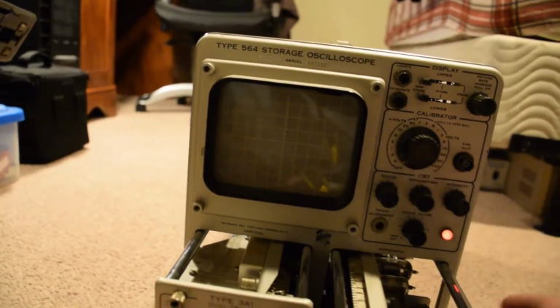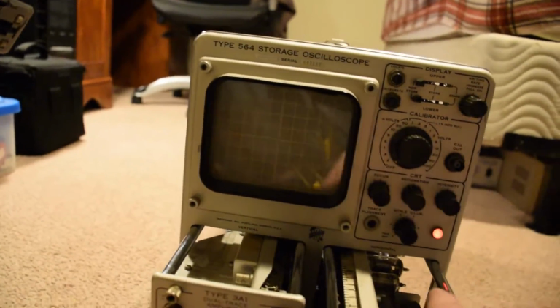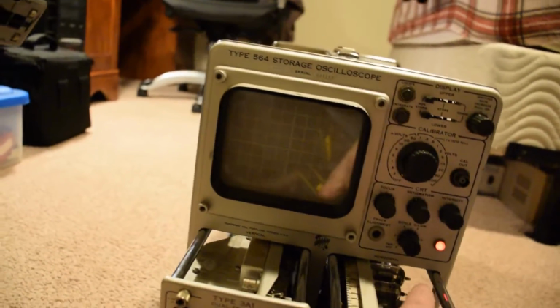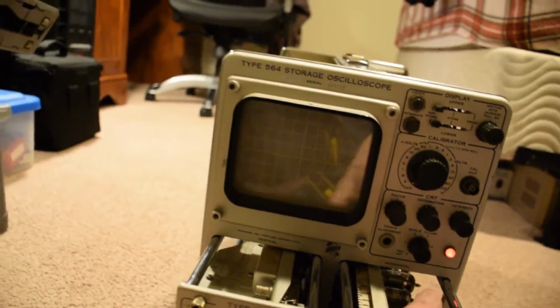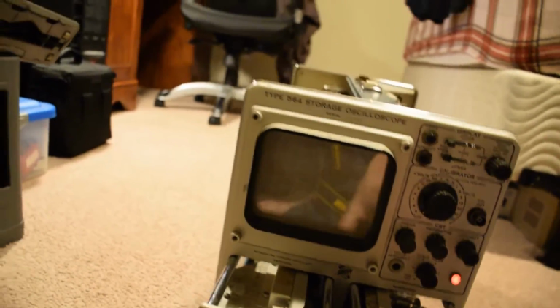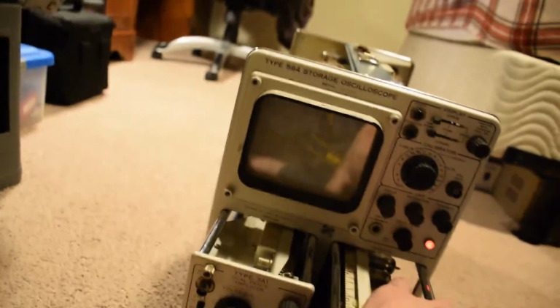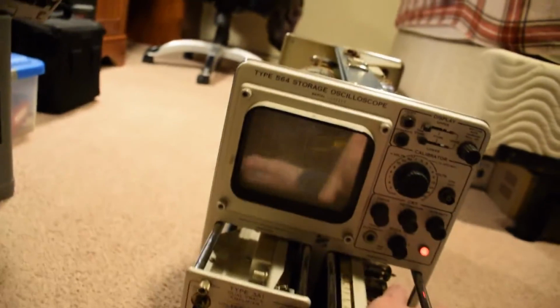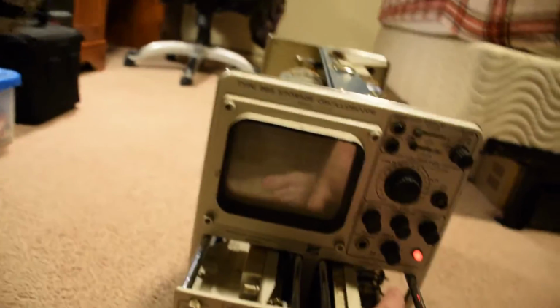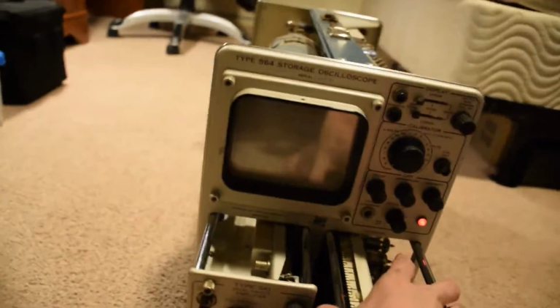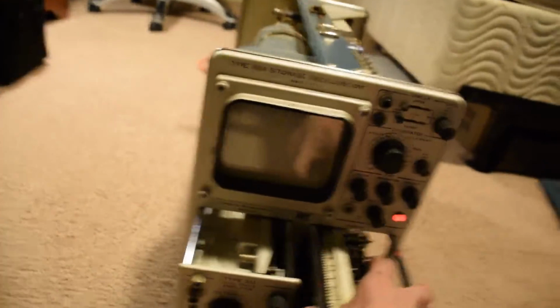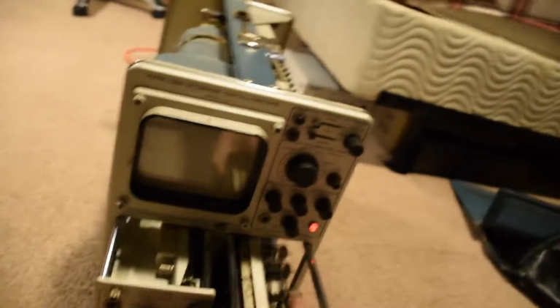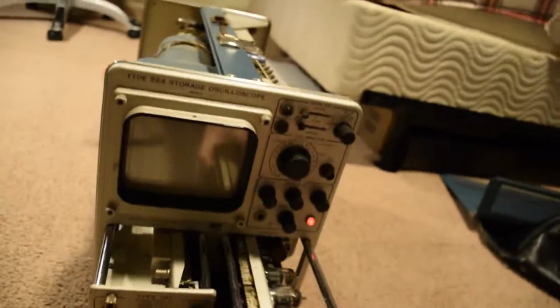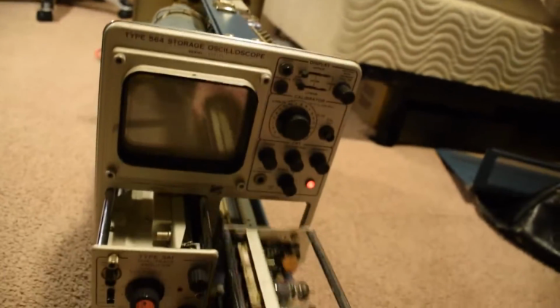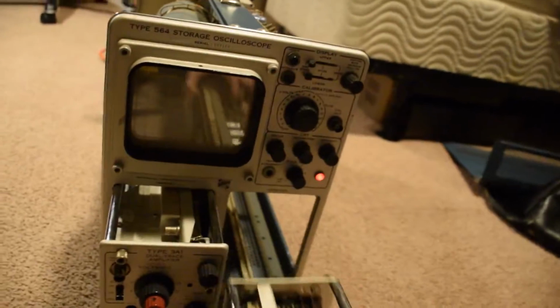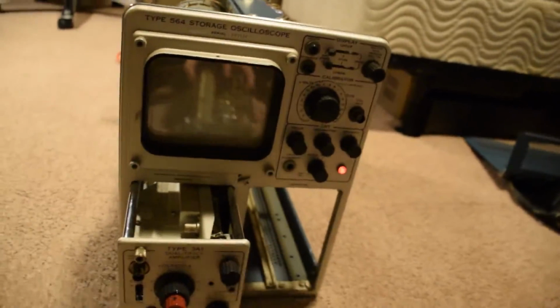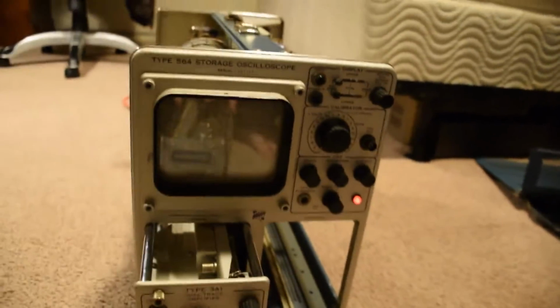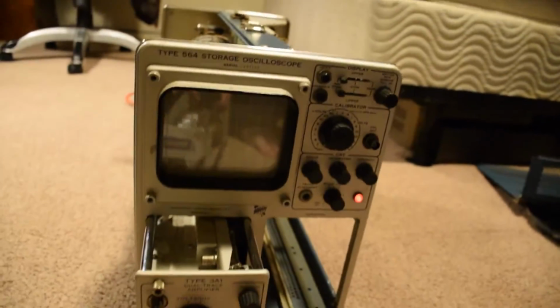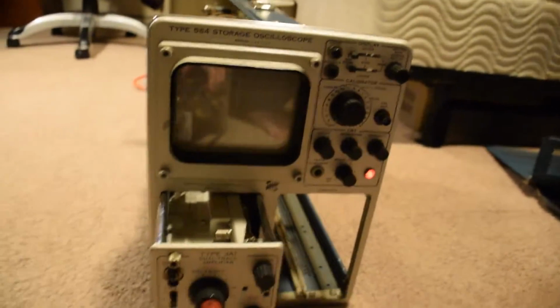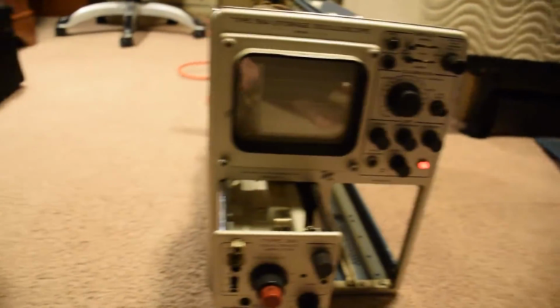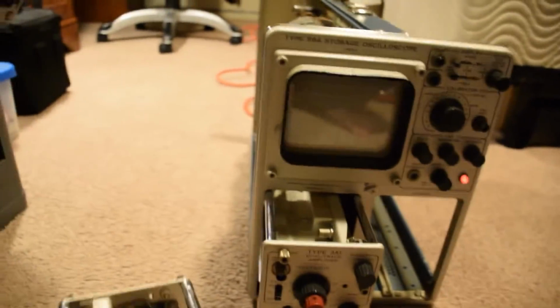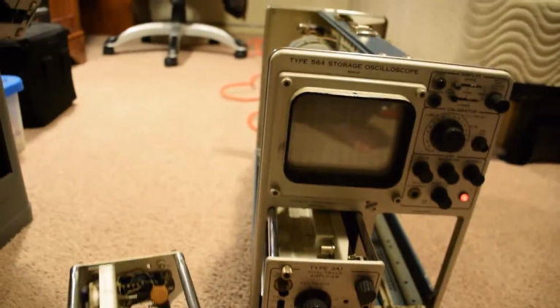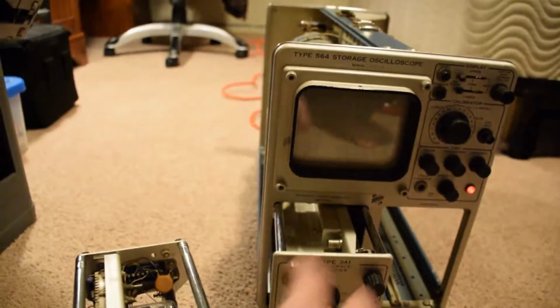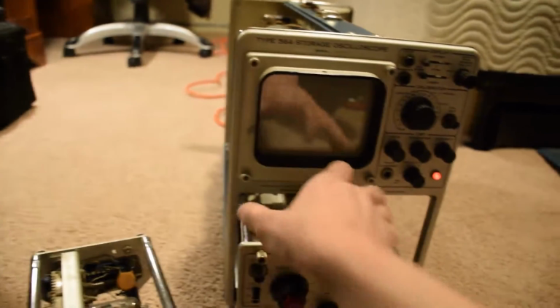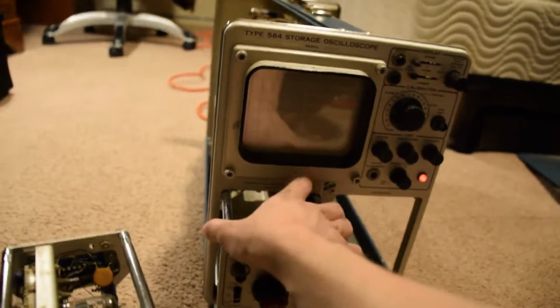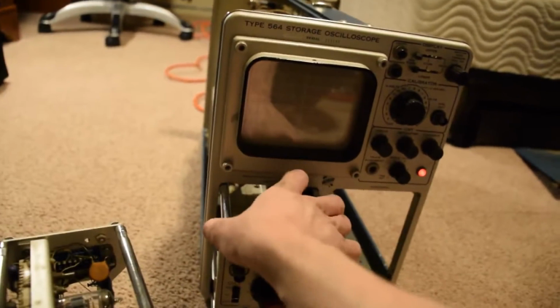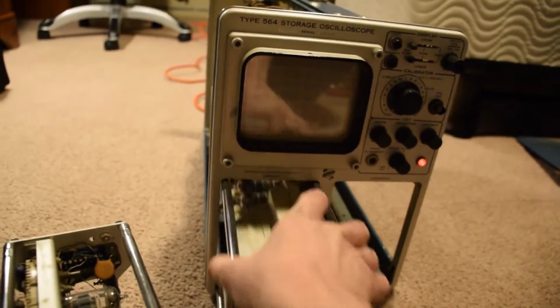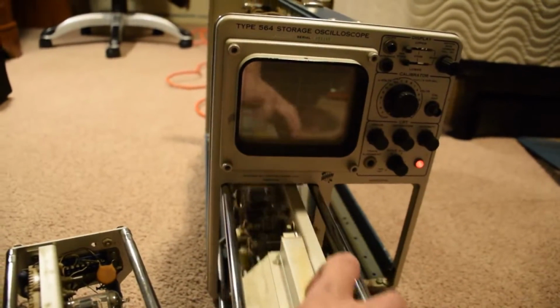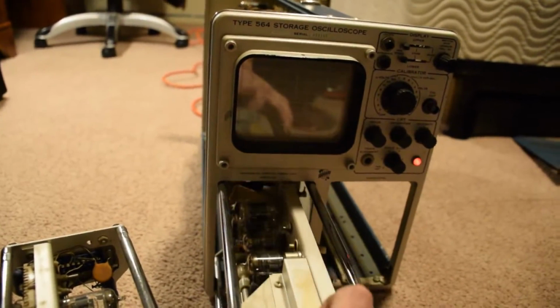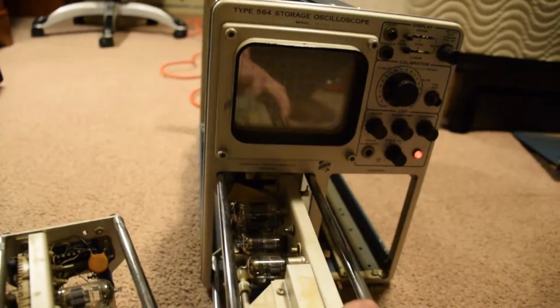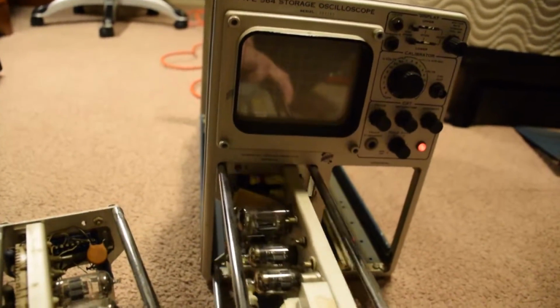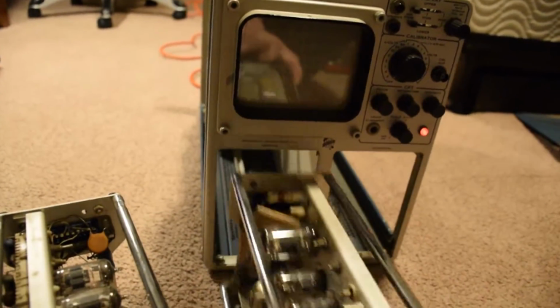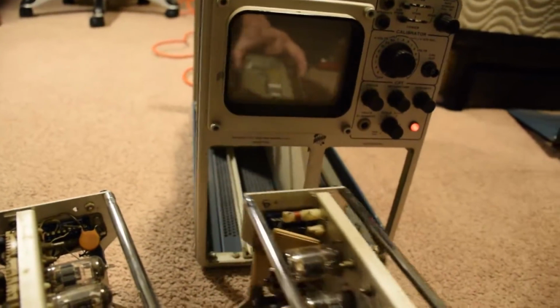You can even swap these and make the trace go up and down rather than side to side.